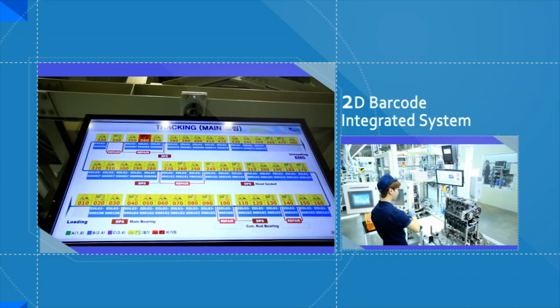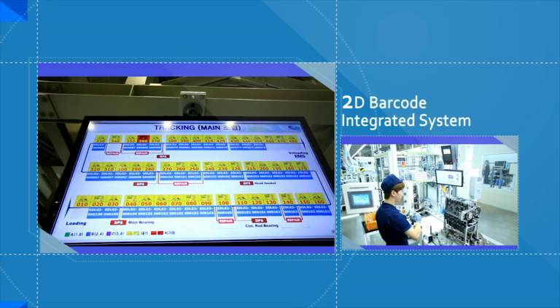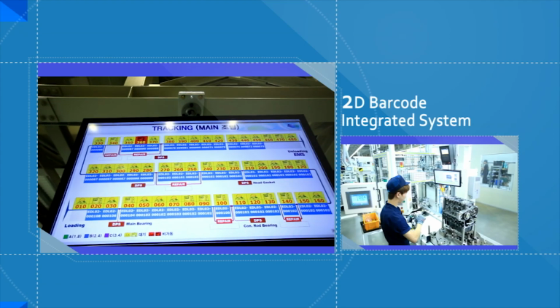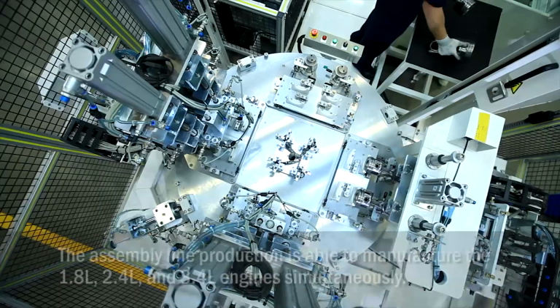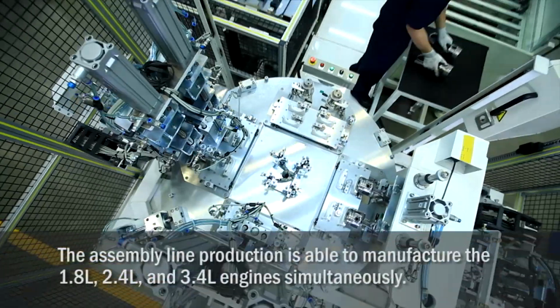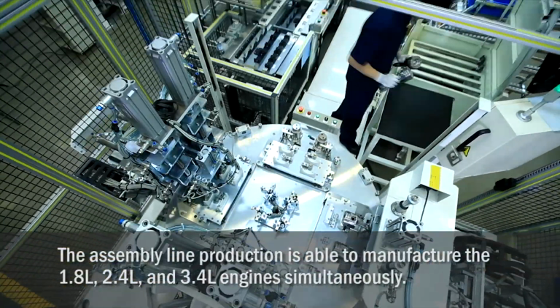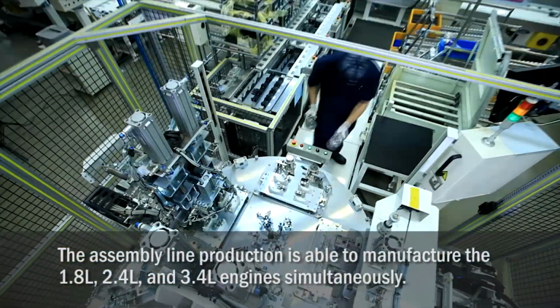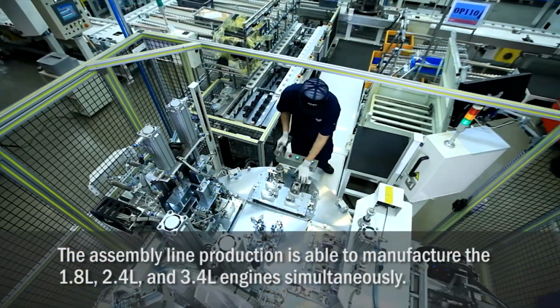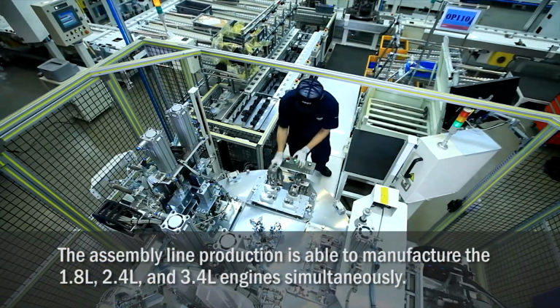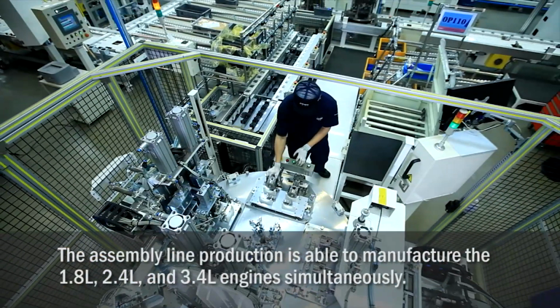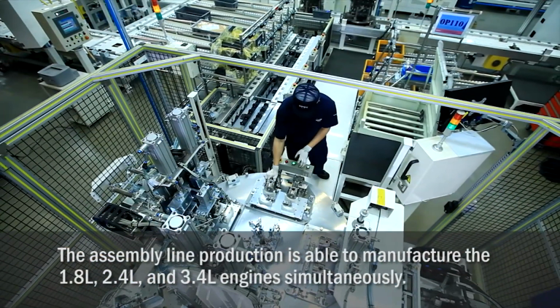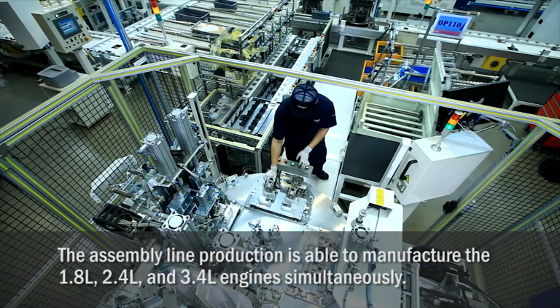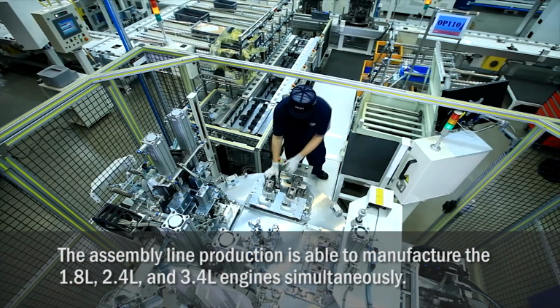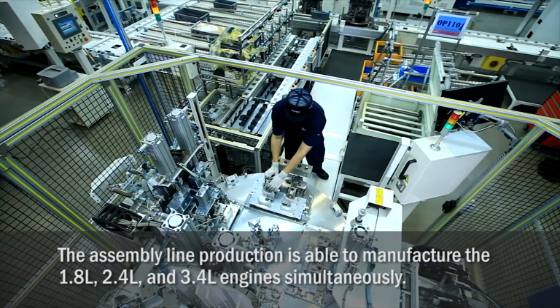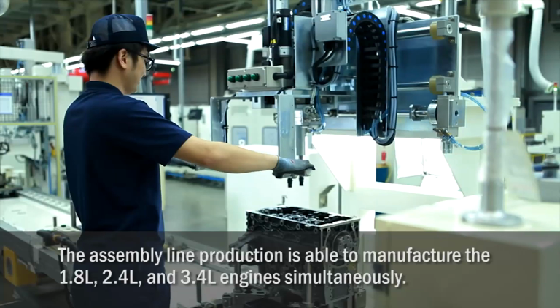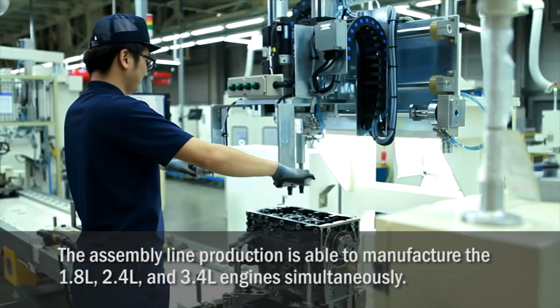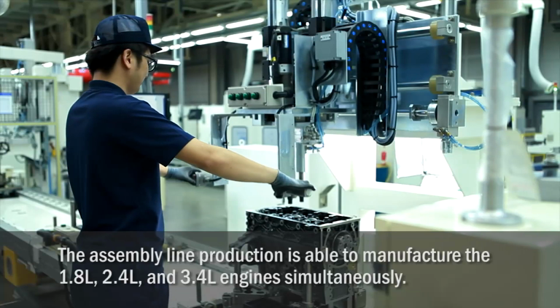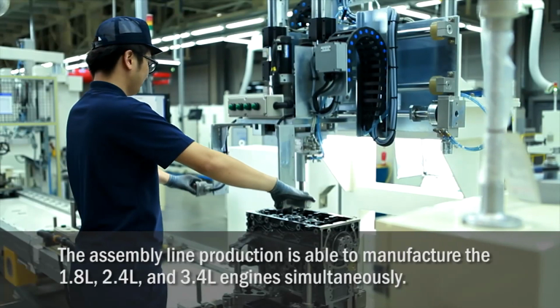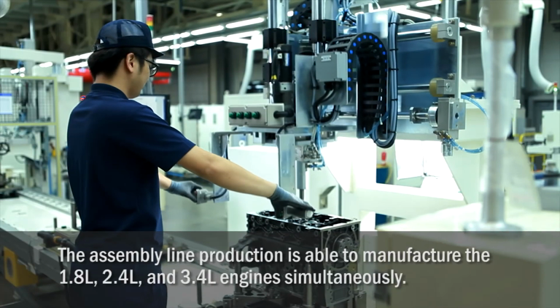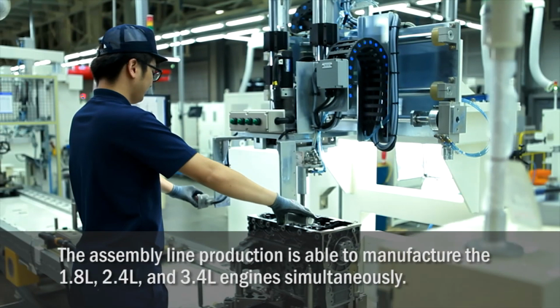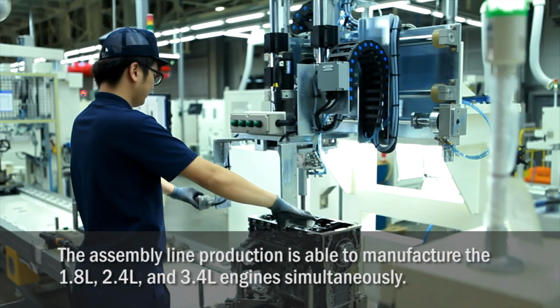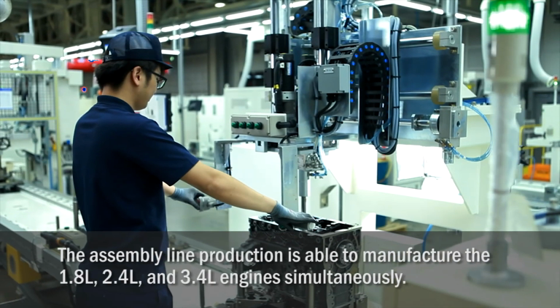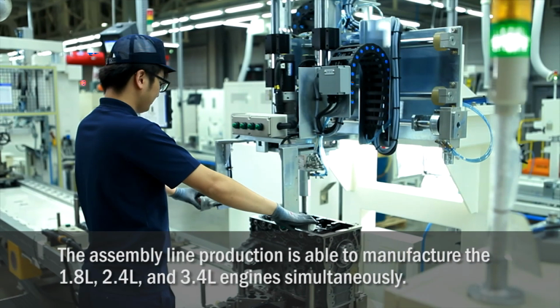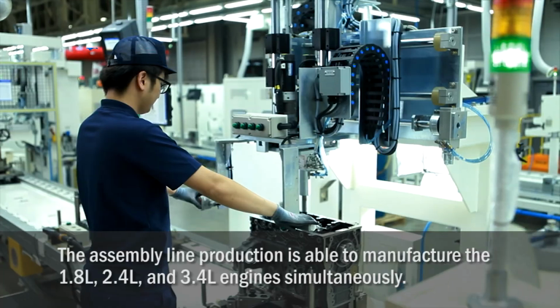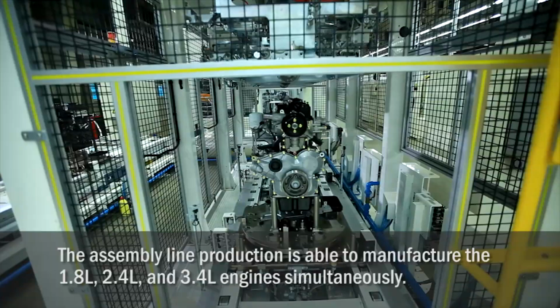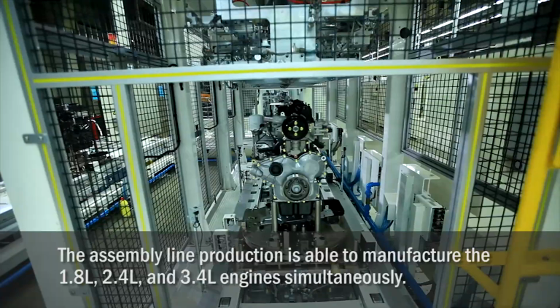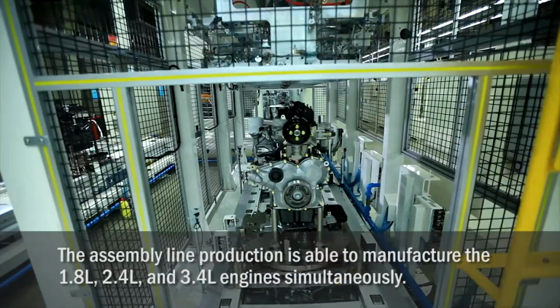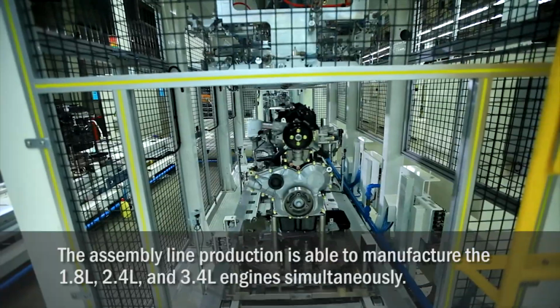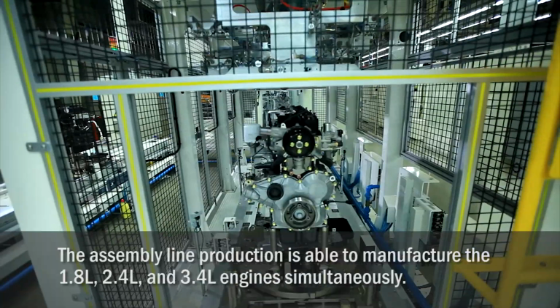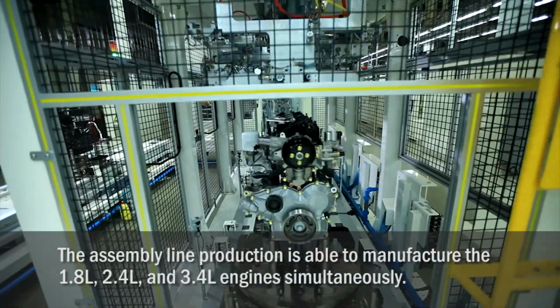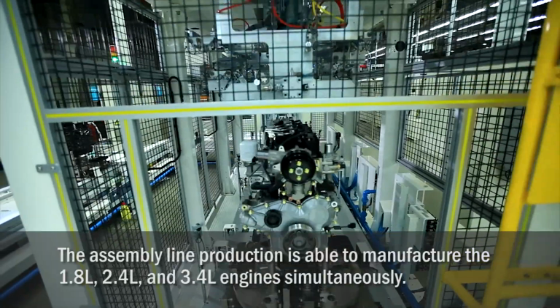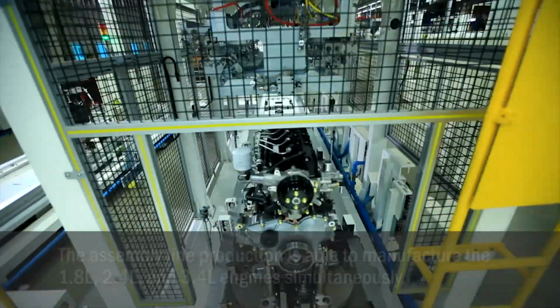The assembly line production is able to manufacture the 1.8, 2.4 and 3.4 liter engines simultaneously.